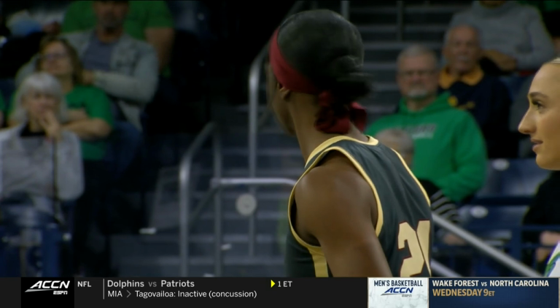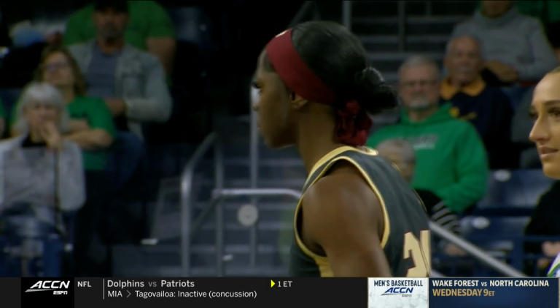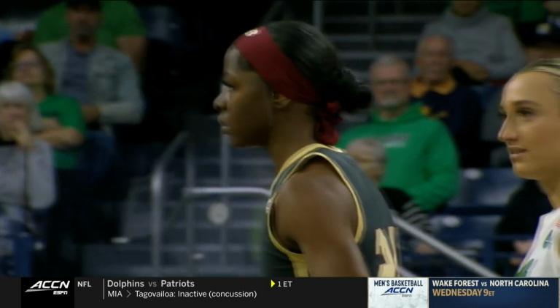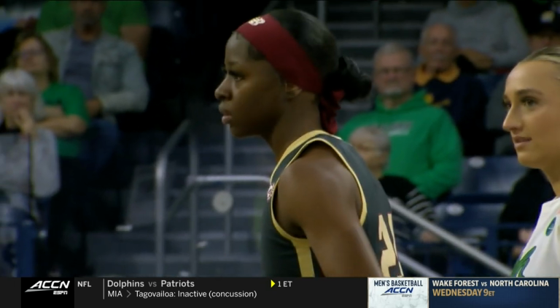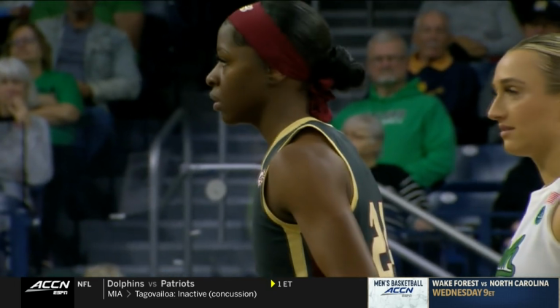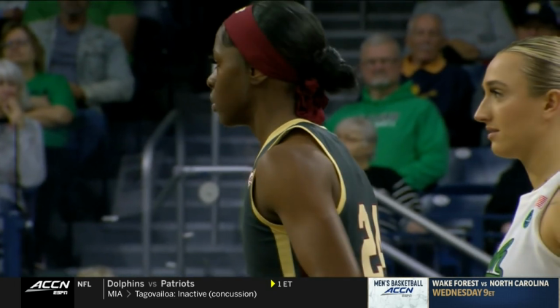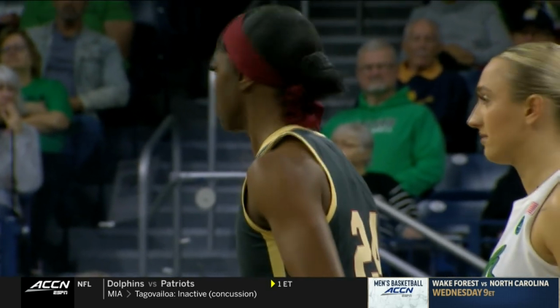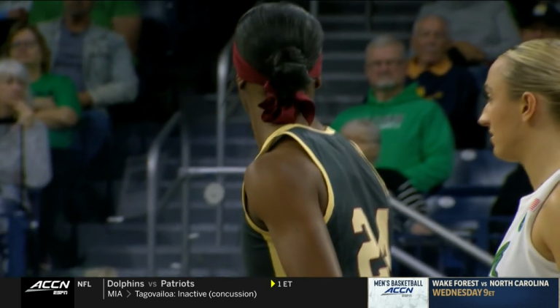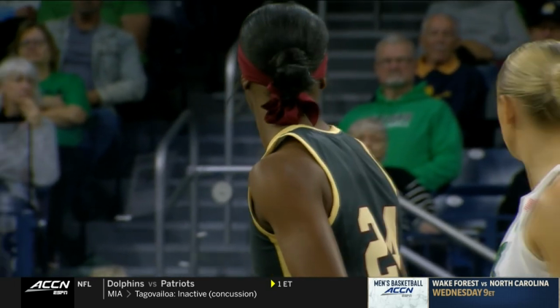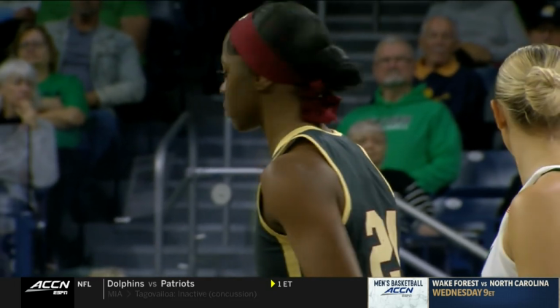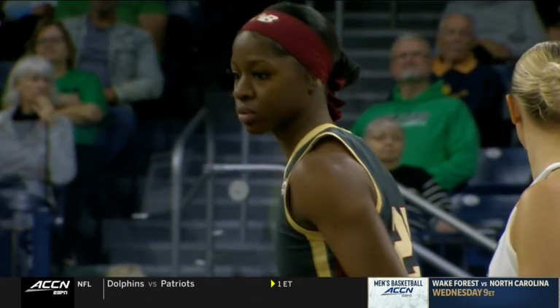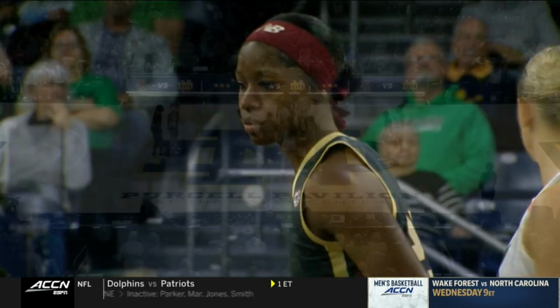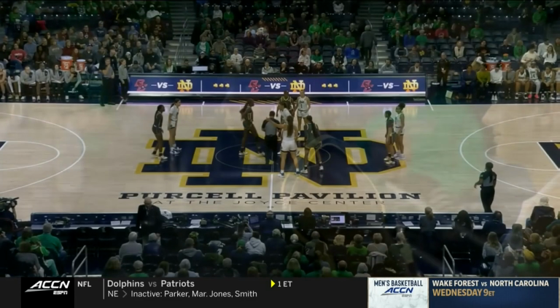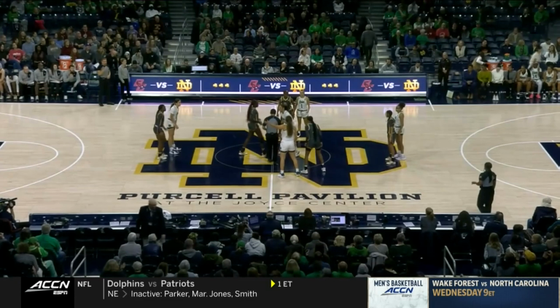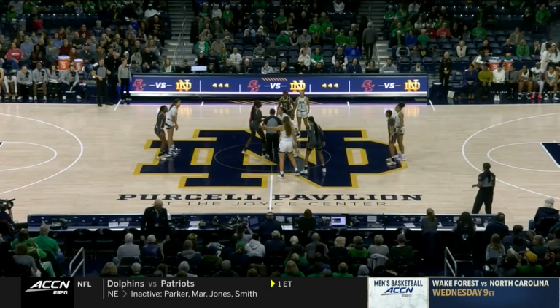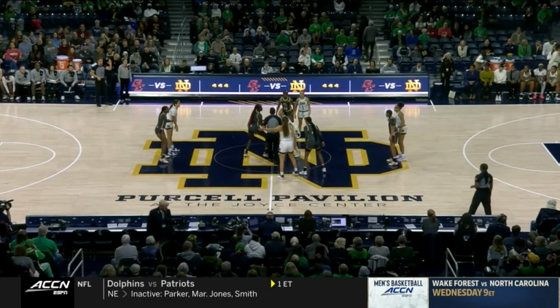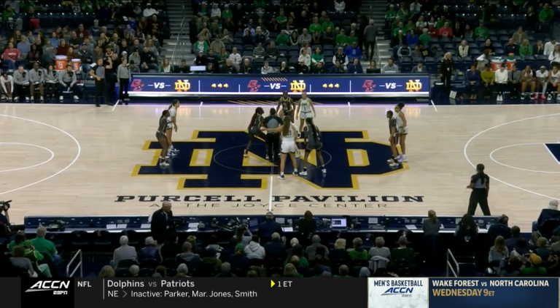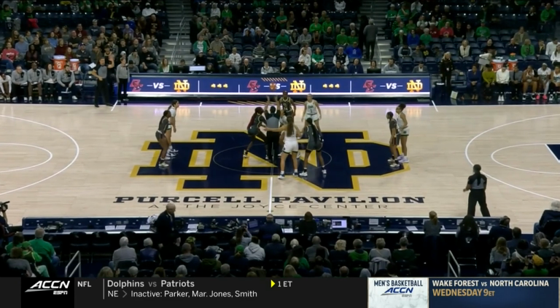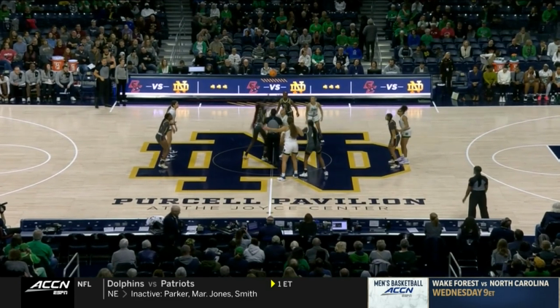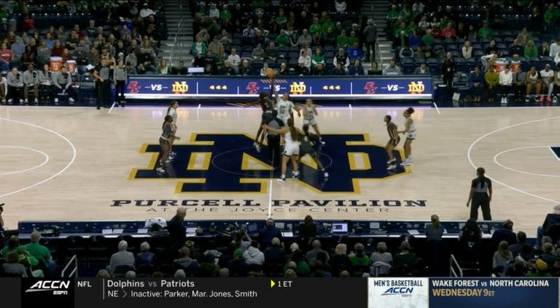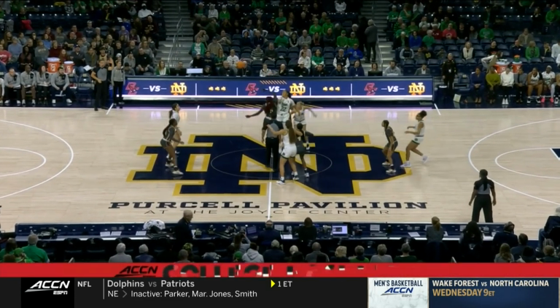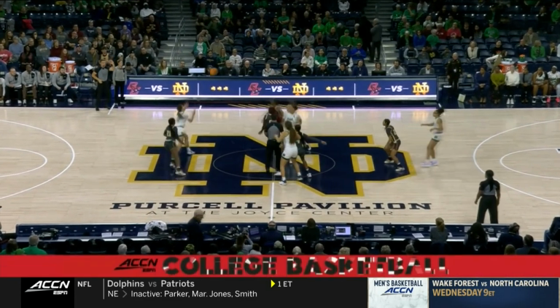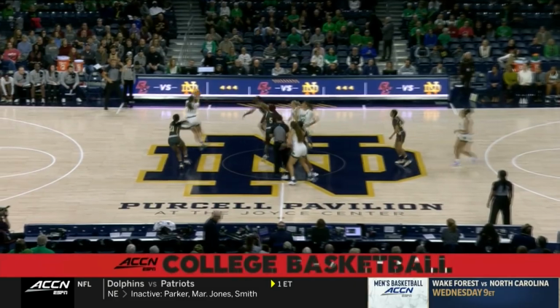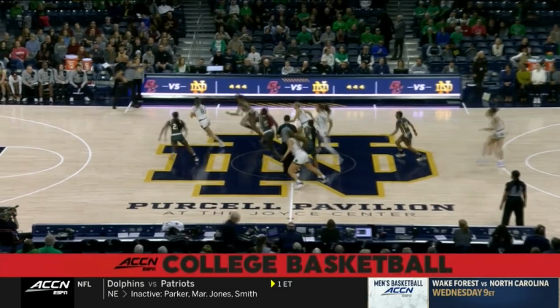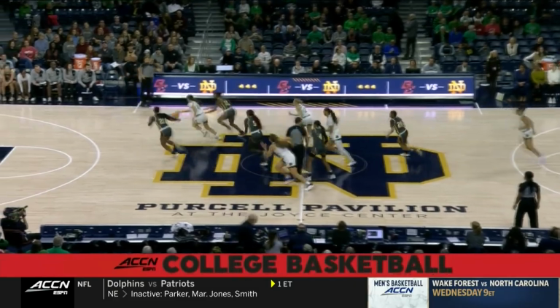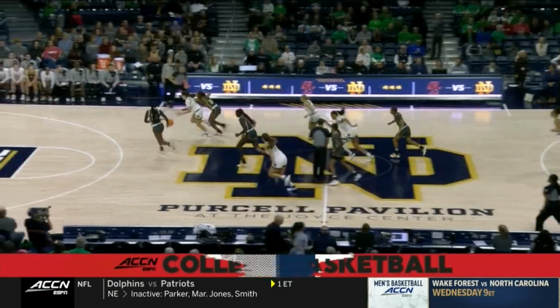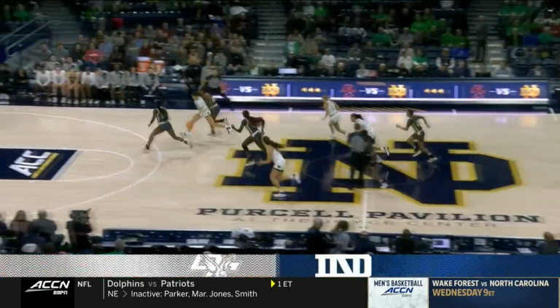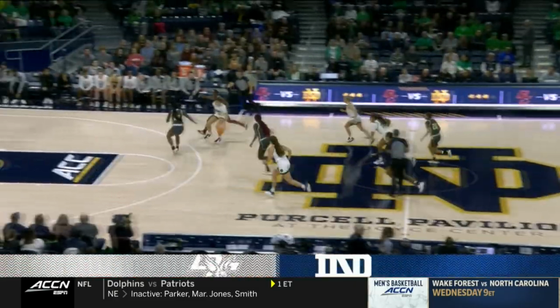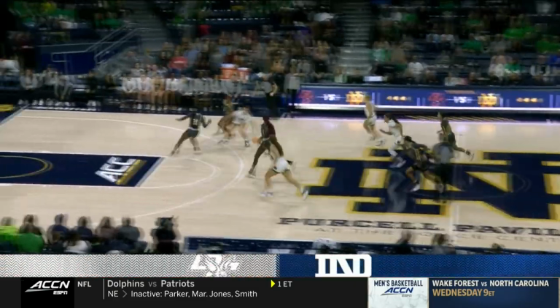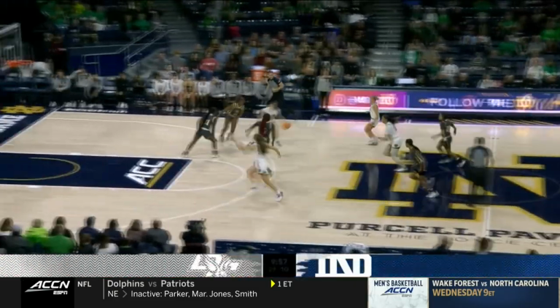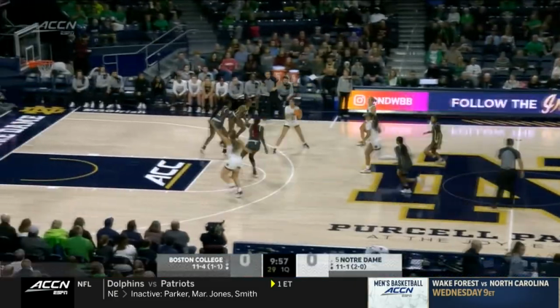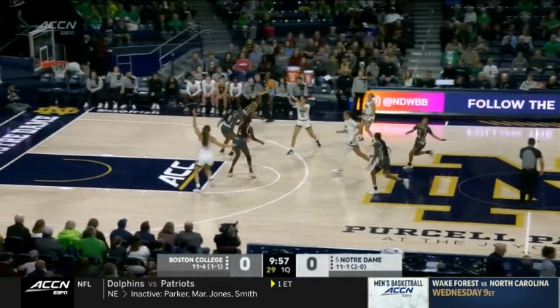She leads the league in steals. She can guard multiple players for Notre Dame, and they're going to need her to play big on both ends of the floor.